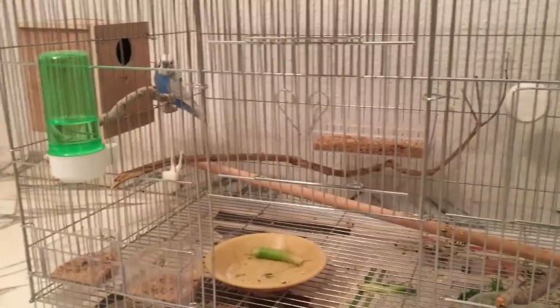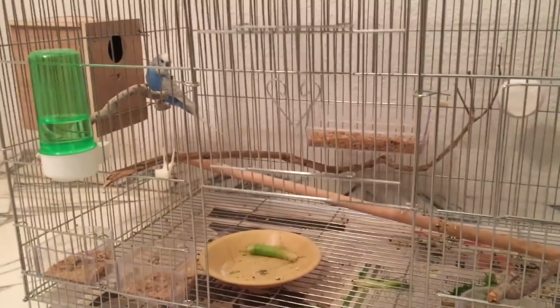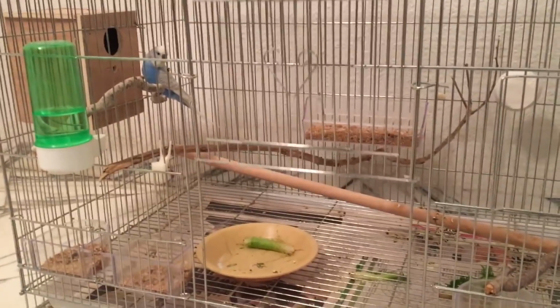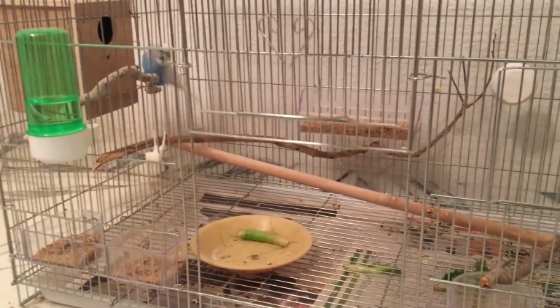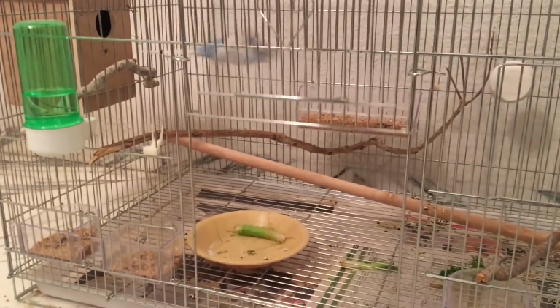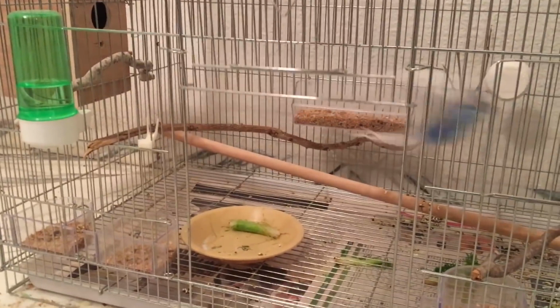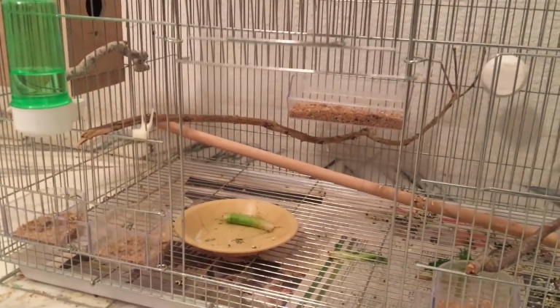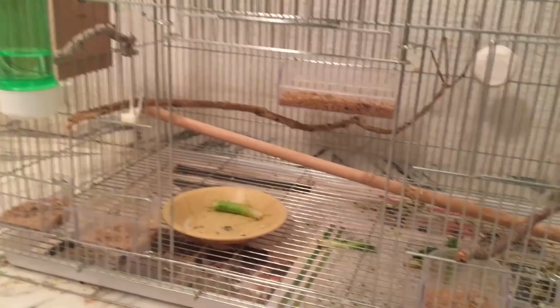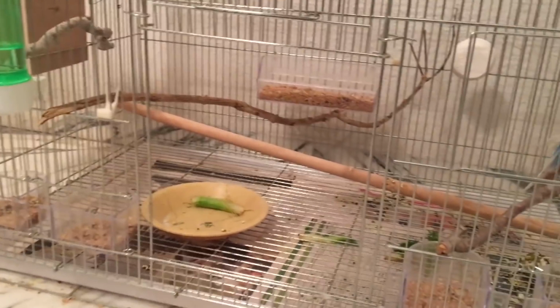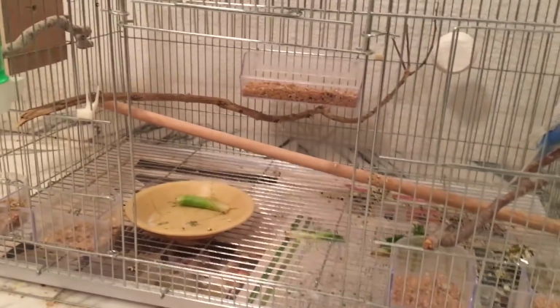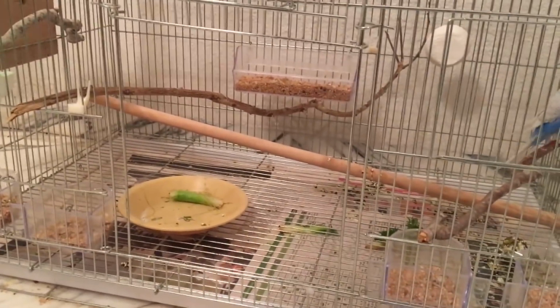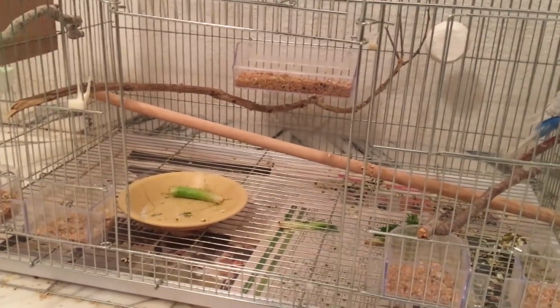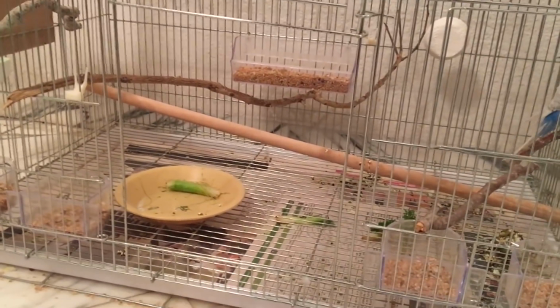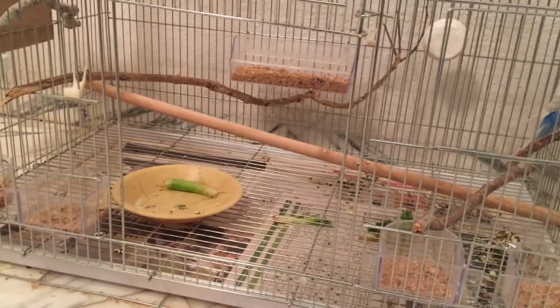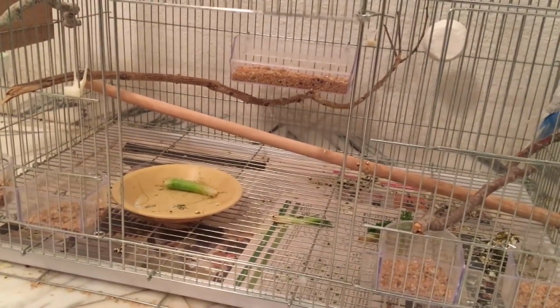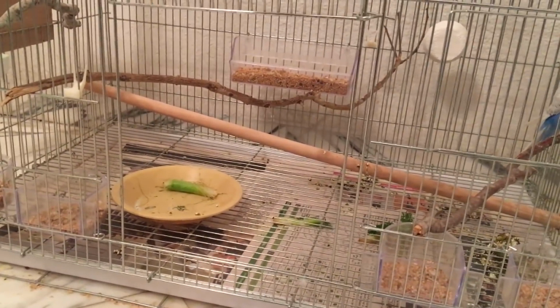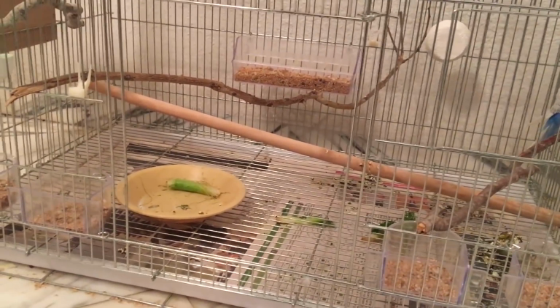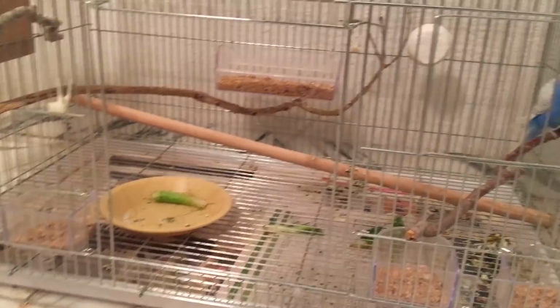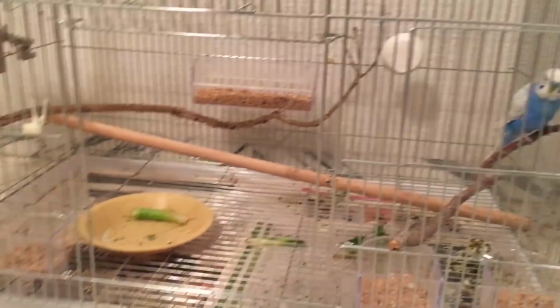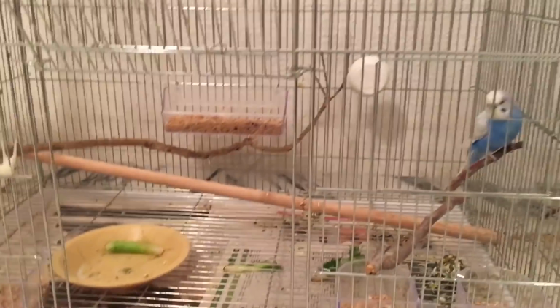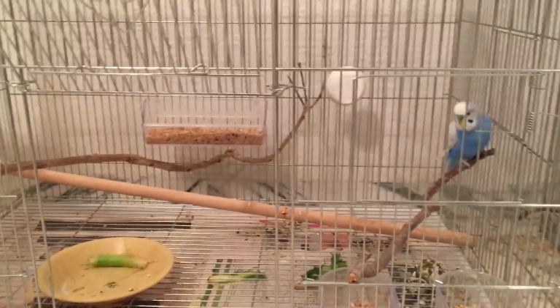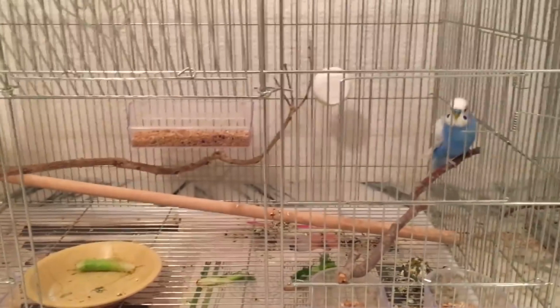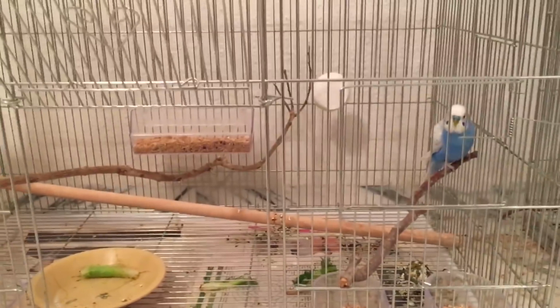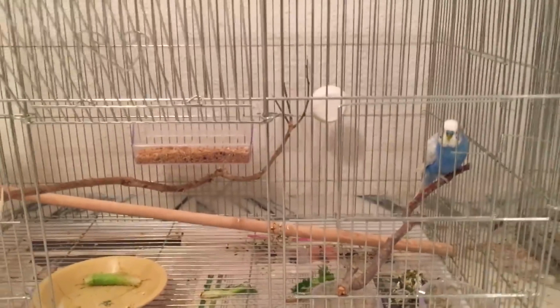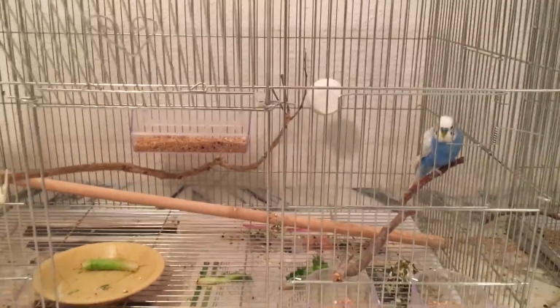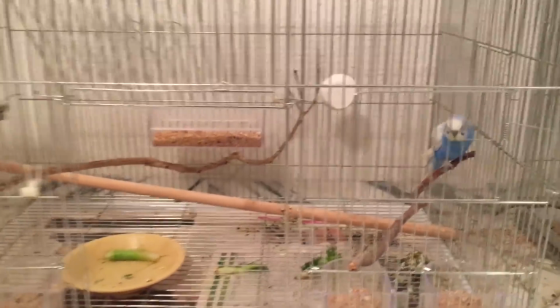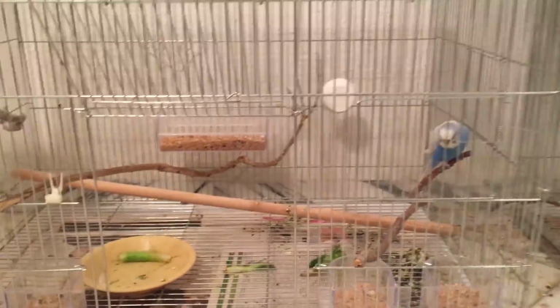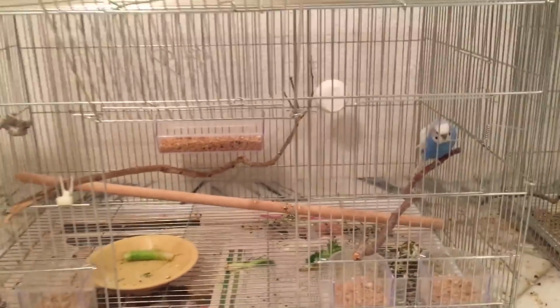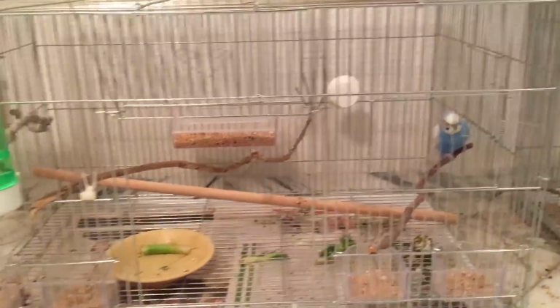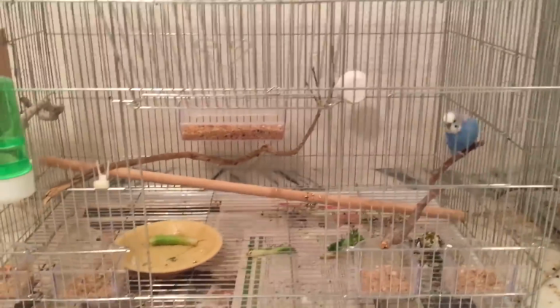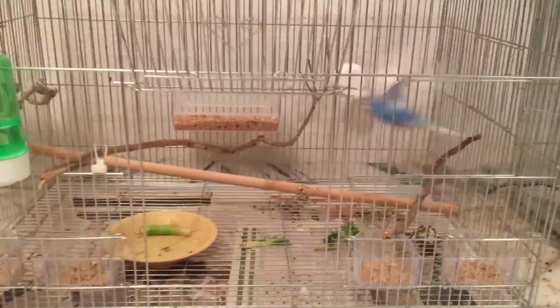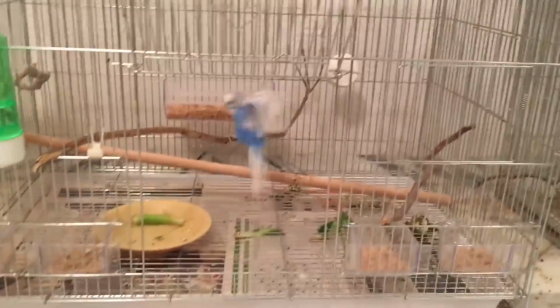While we wait to see how long it takes him to go back, let's see how to bring our escaped budgie back home.